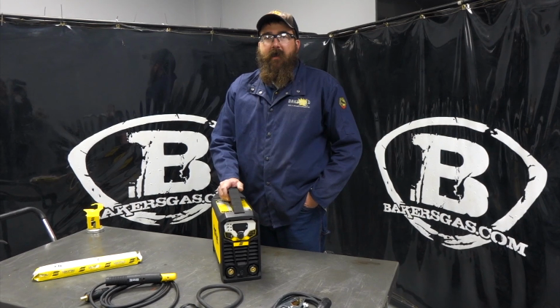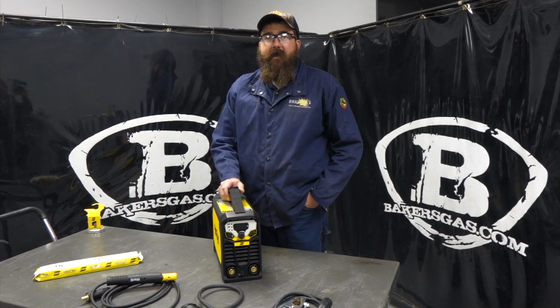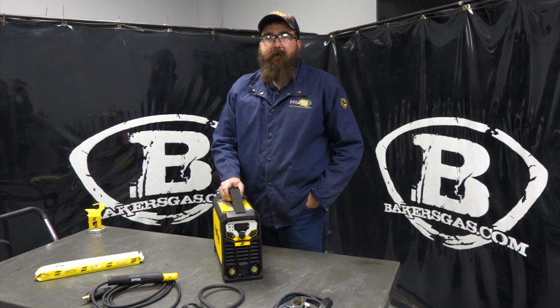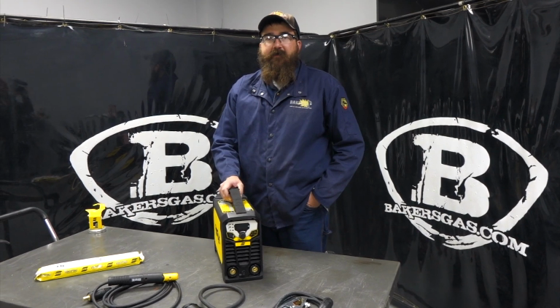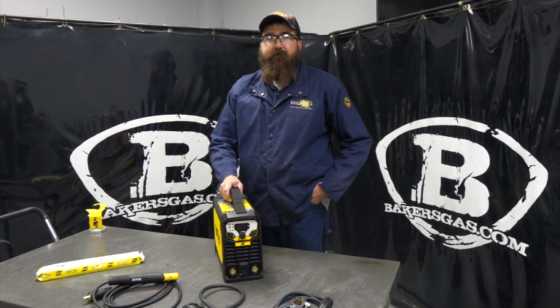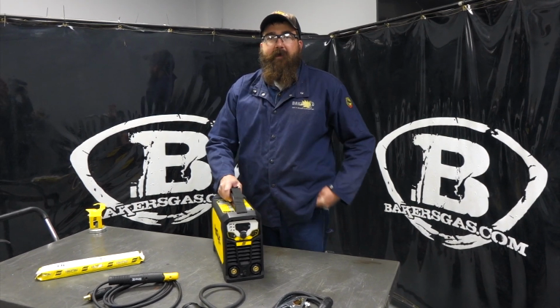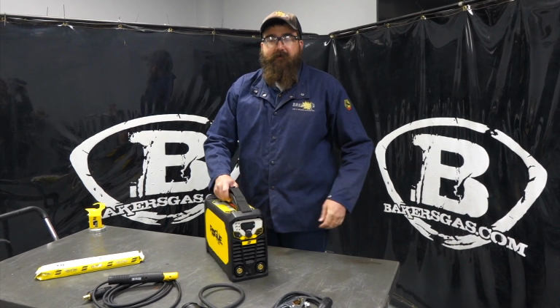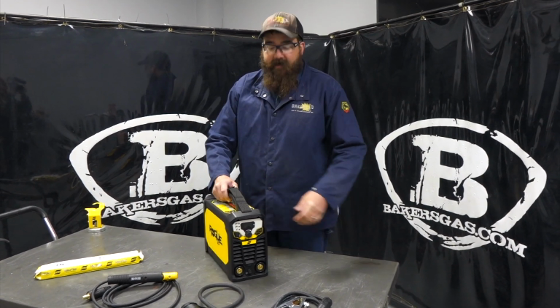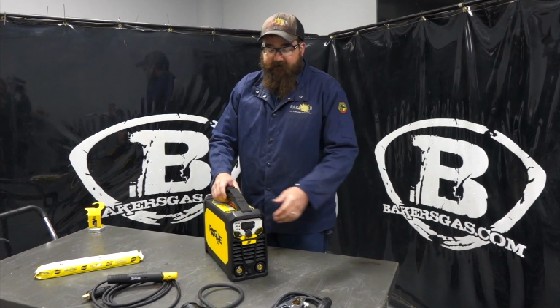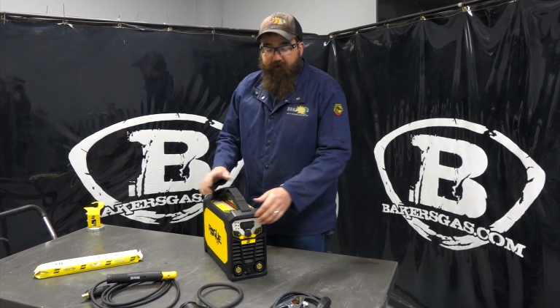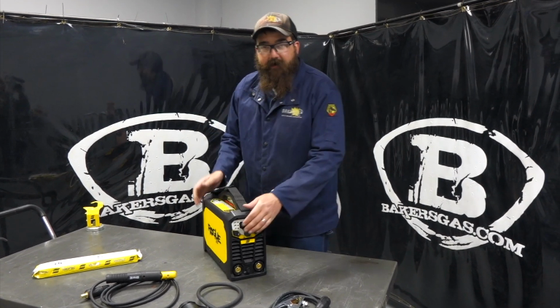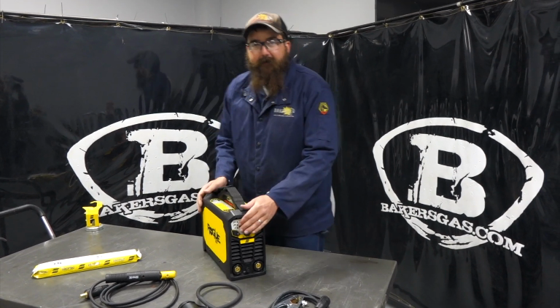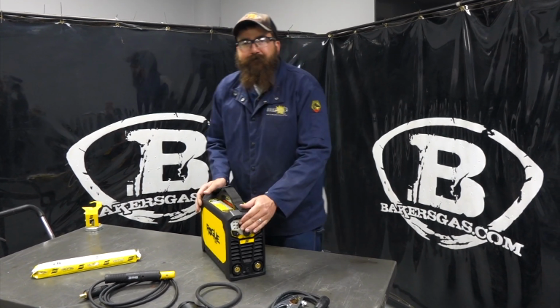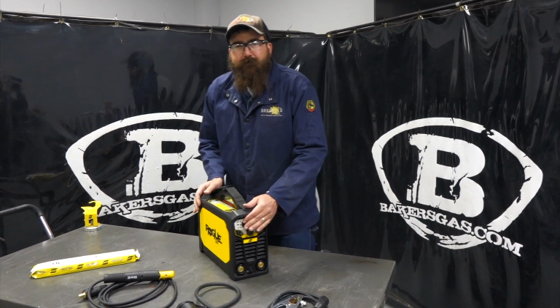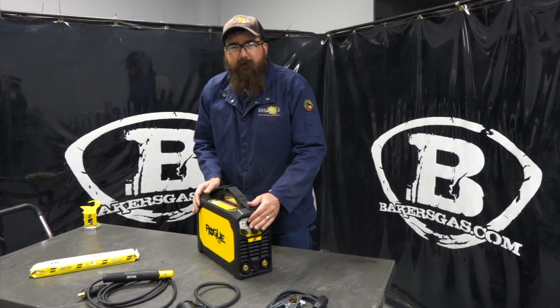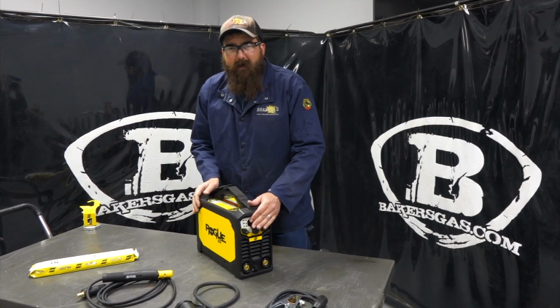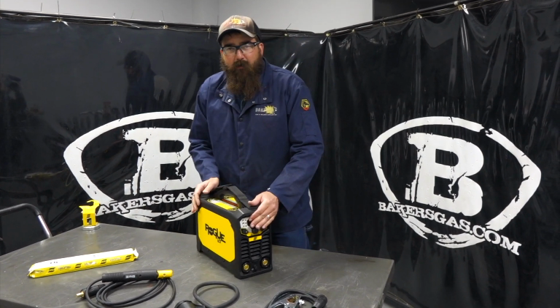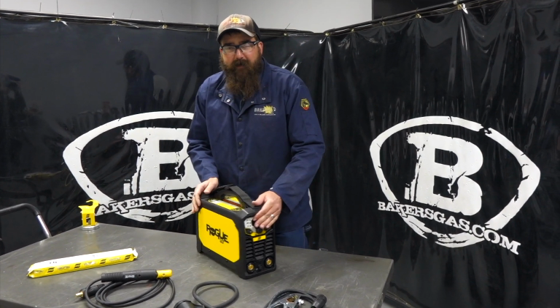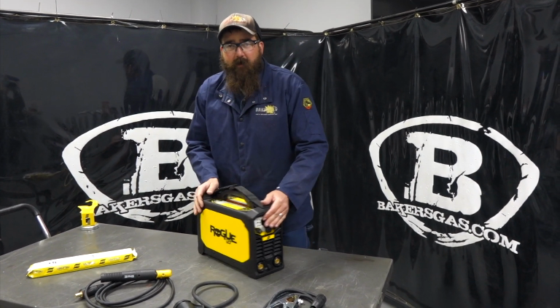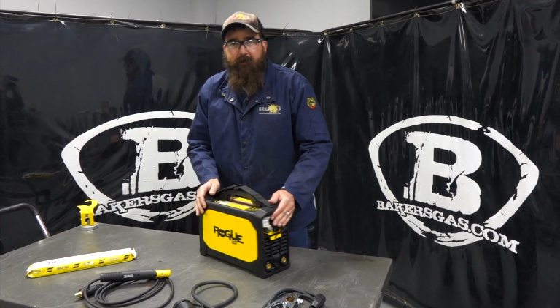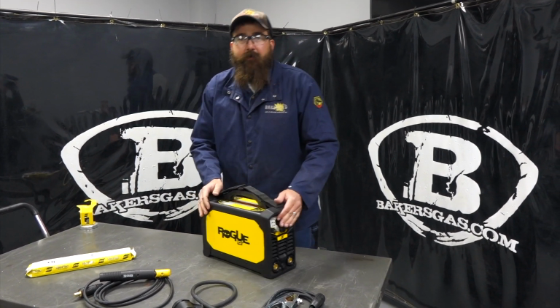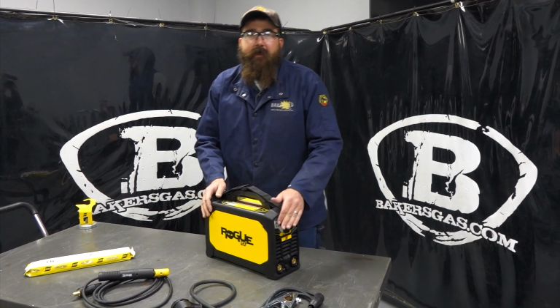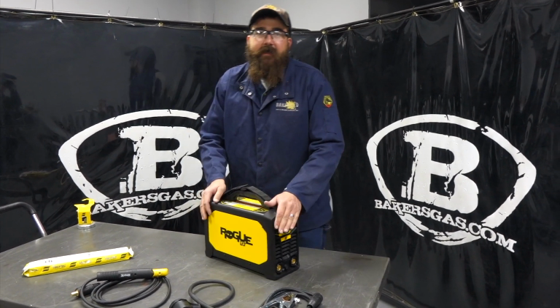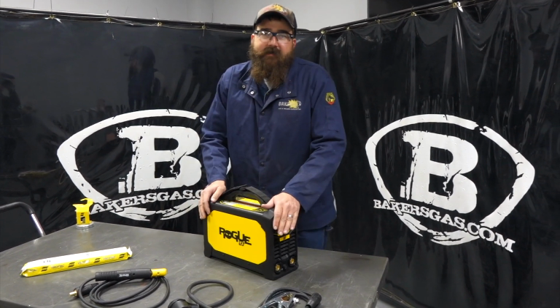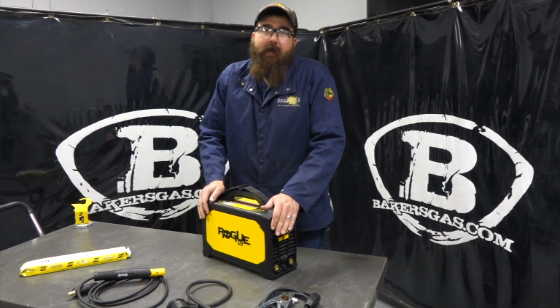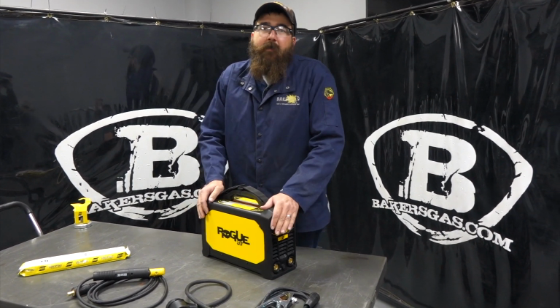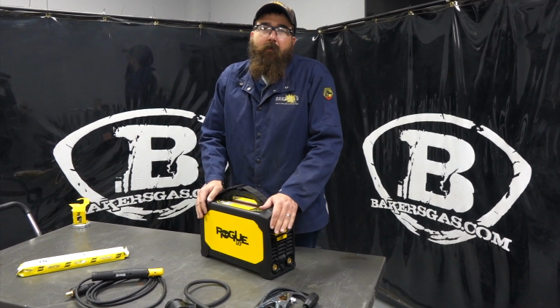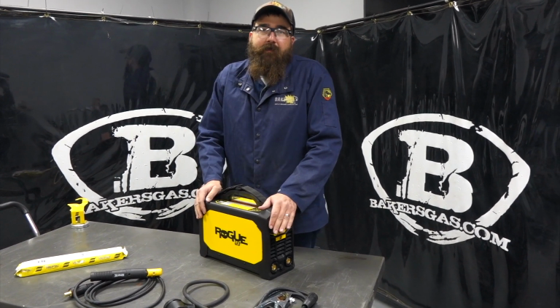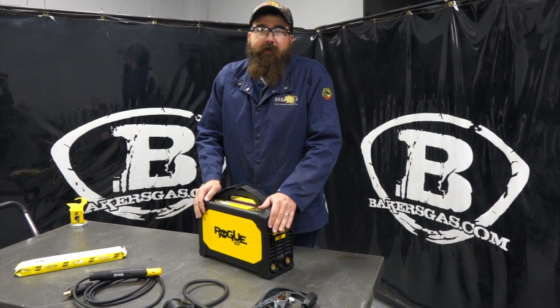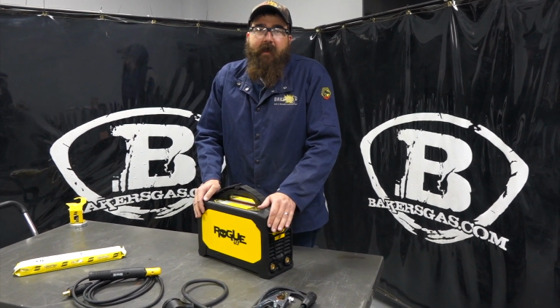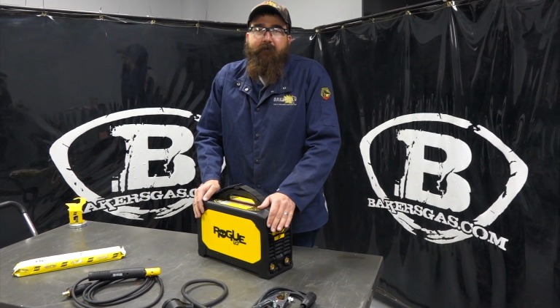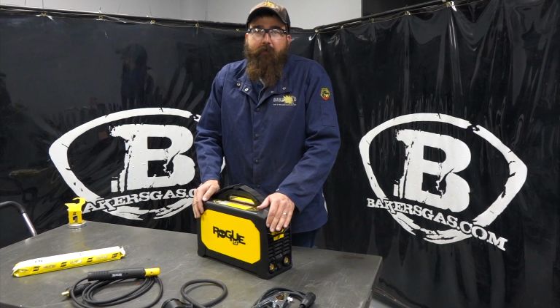Hi, I'm Andrew, Baker's guest. We're here today with the all-new ESAB 130i Pro.